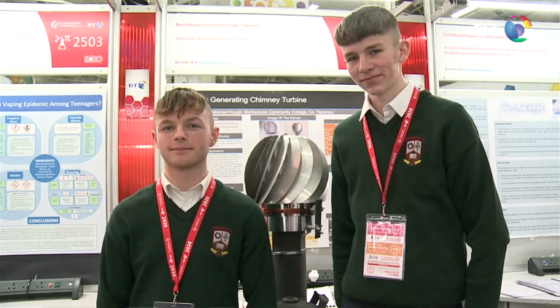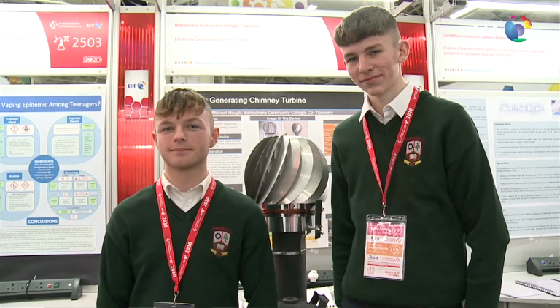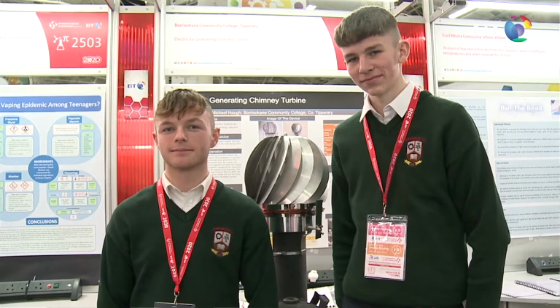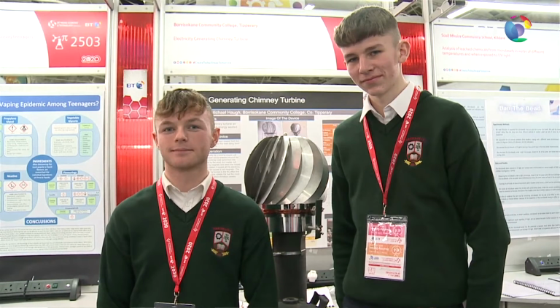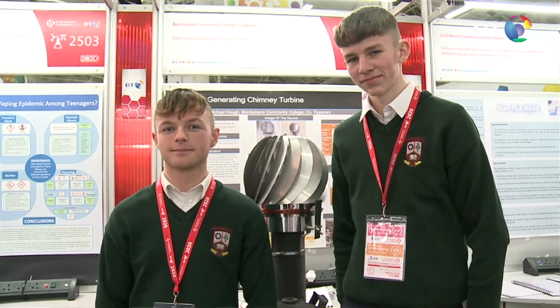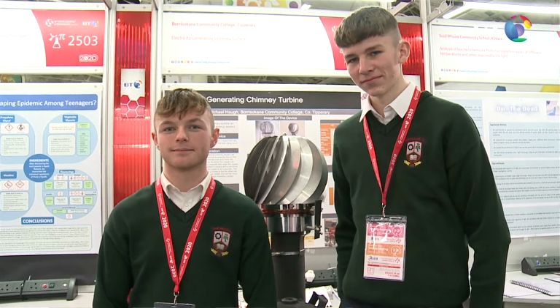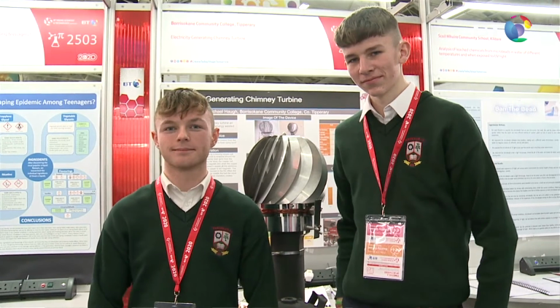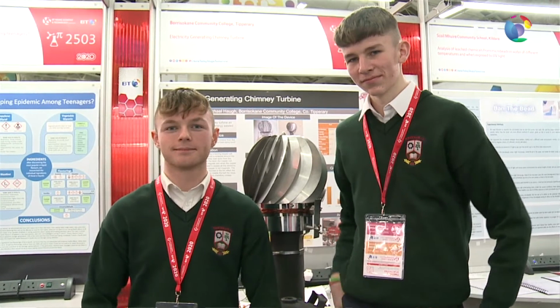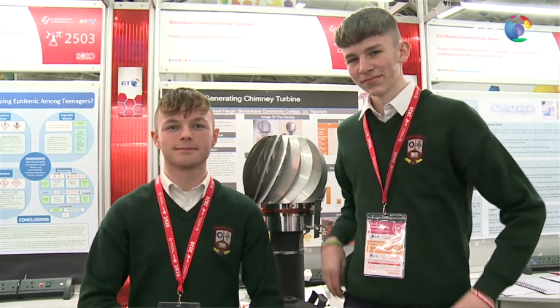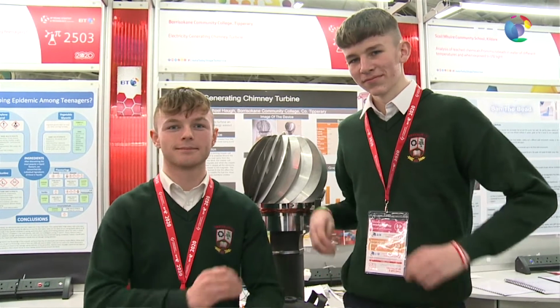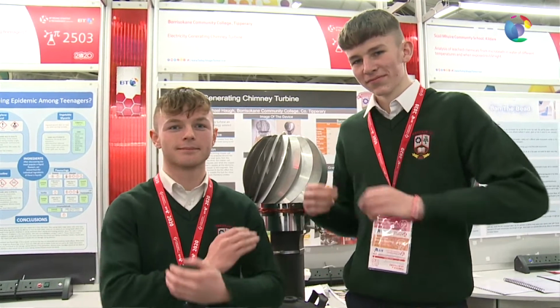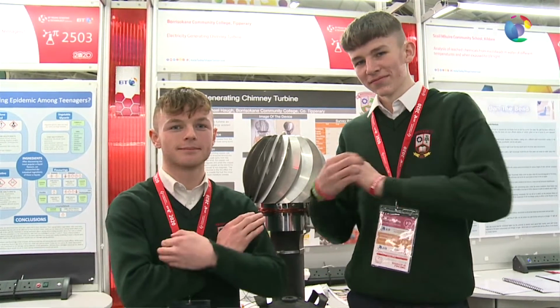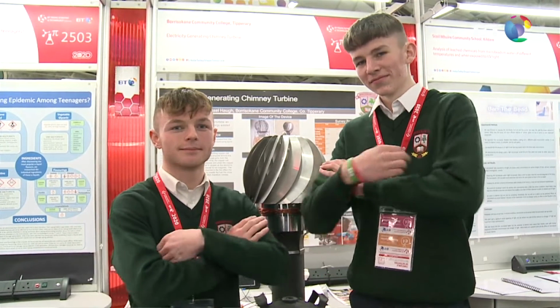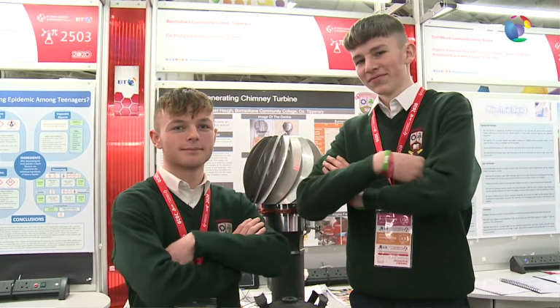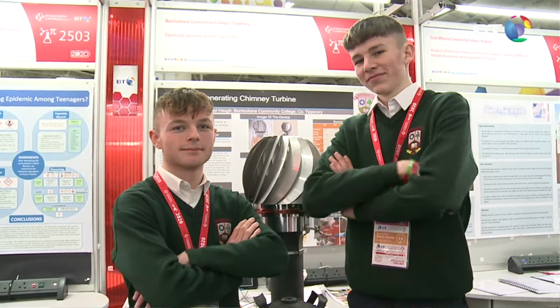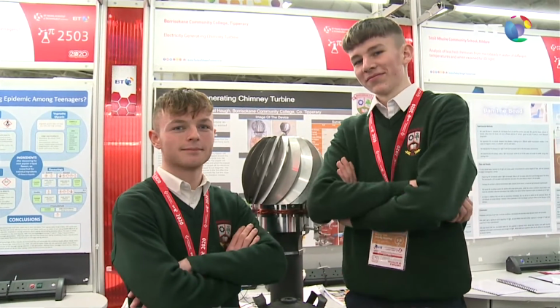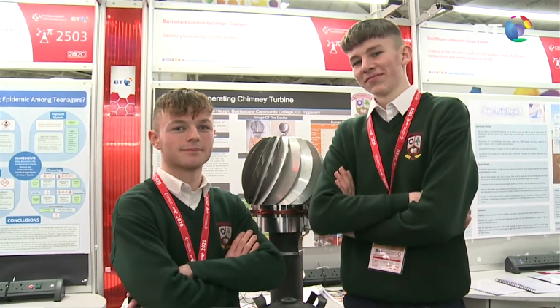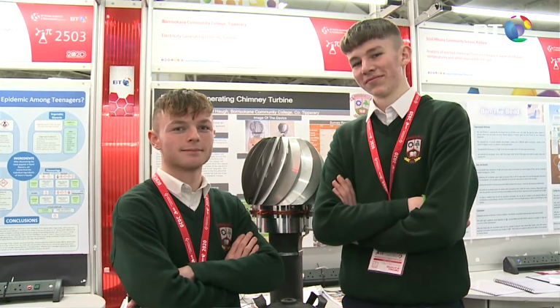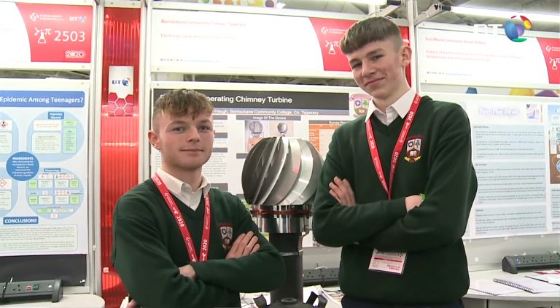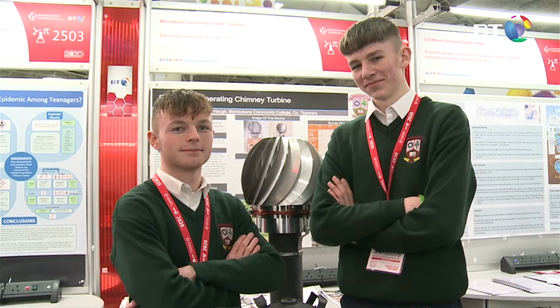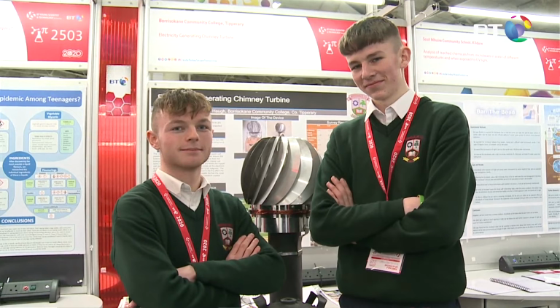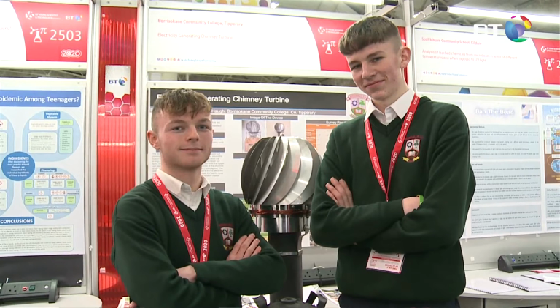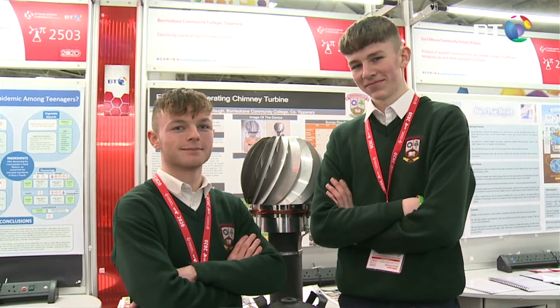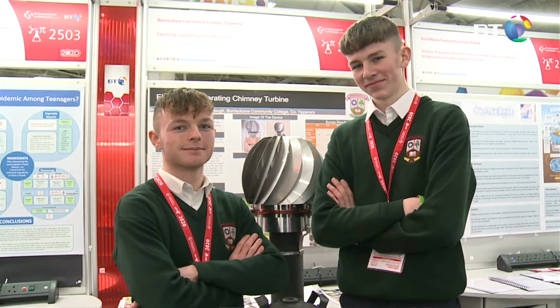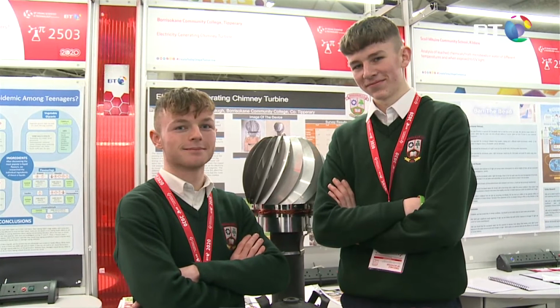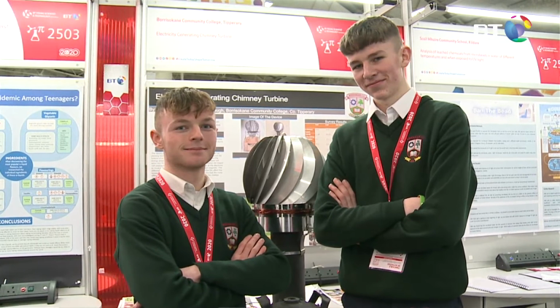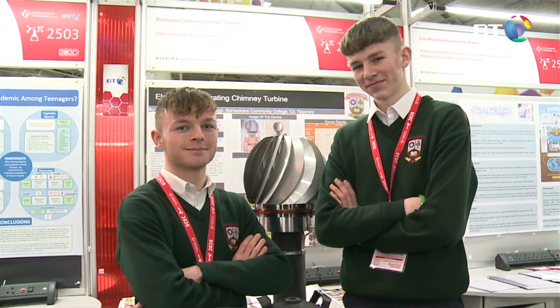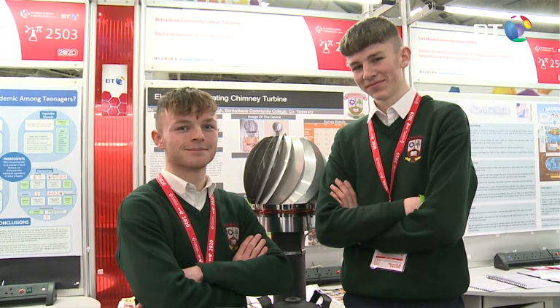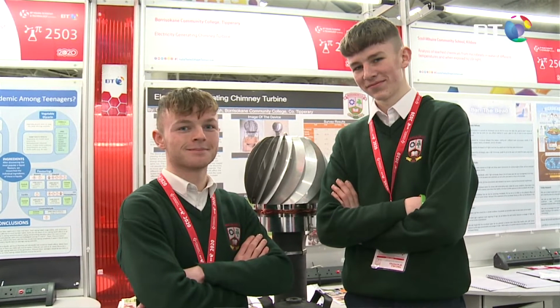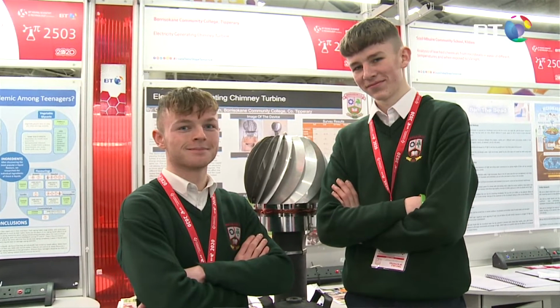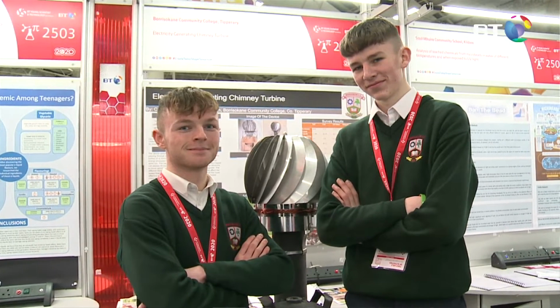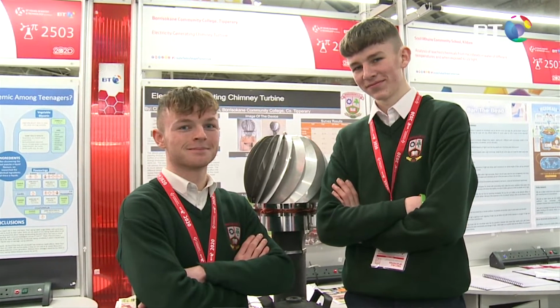Hello, I'm Michael Hock and this is Killian Bergen and we're representing Burst-Kane Community College, County Tipperary with our project at the Young Scientist.